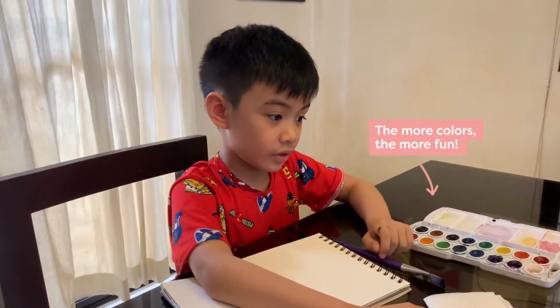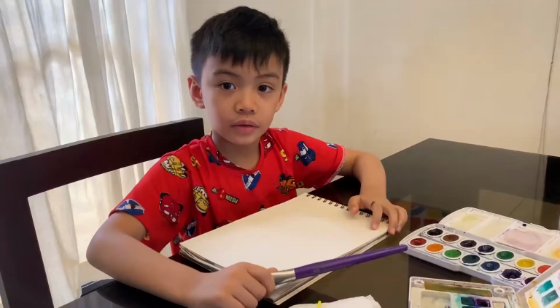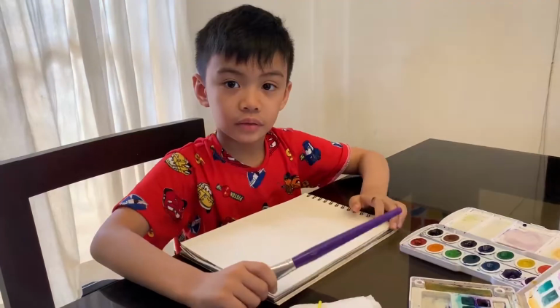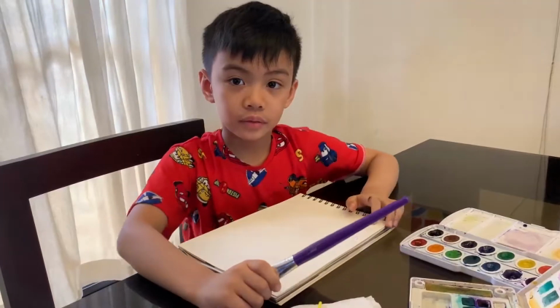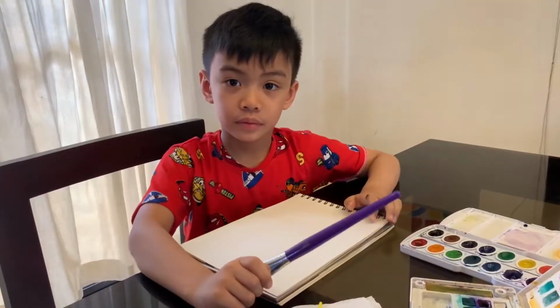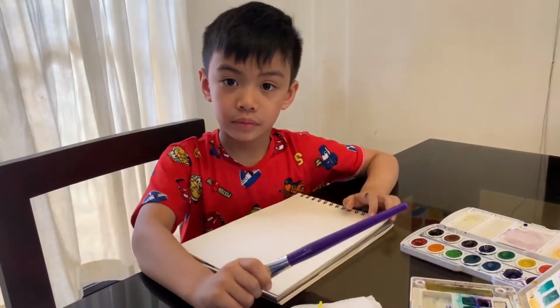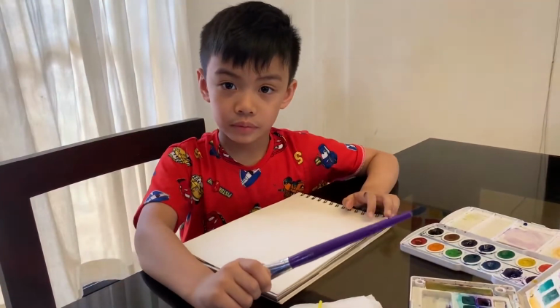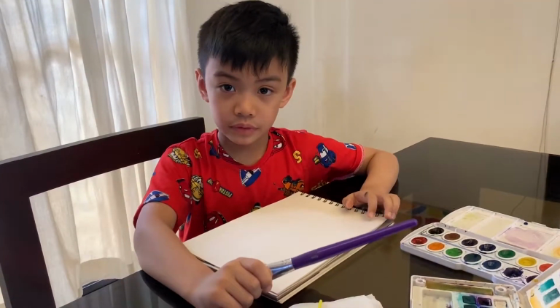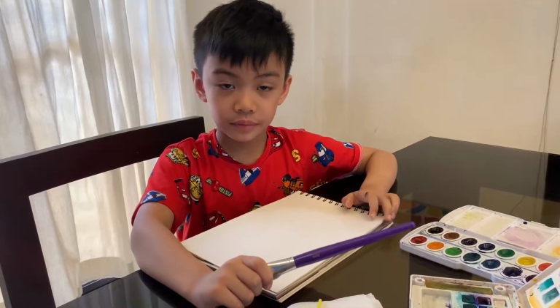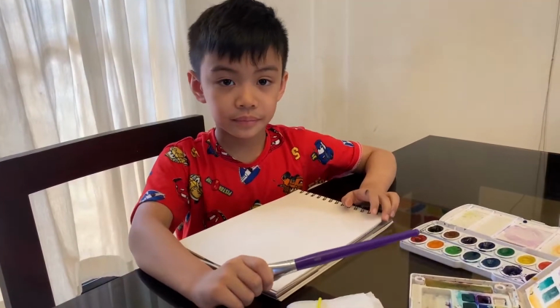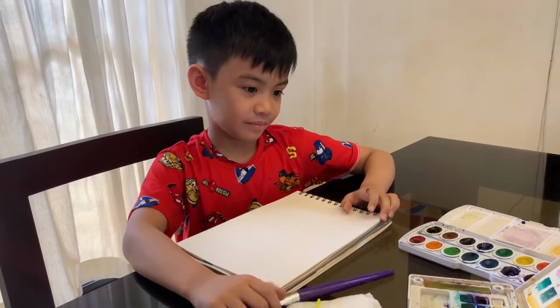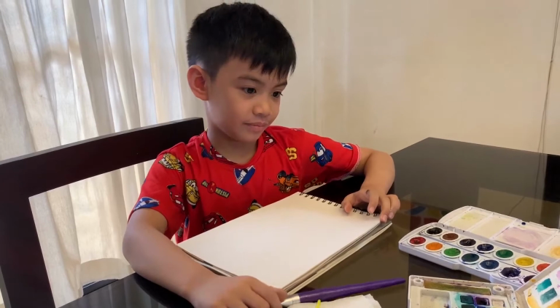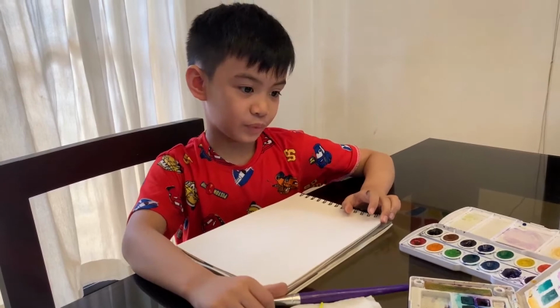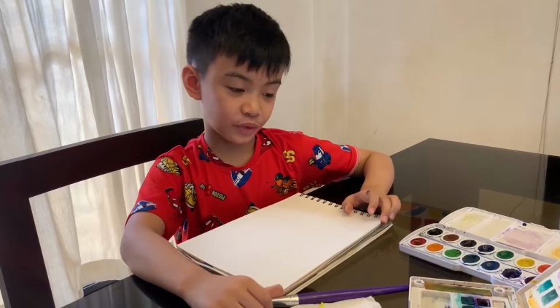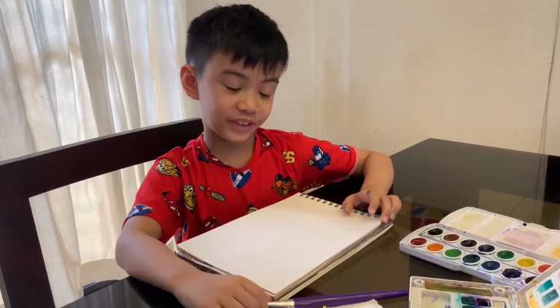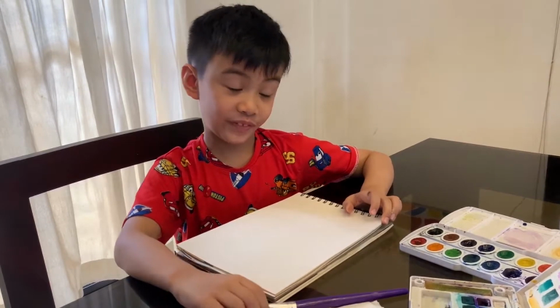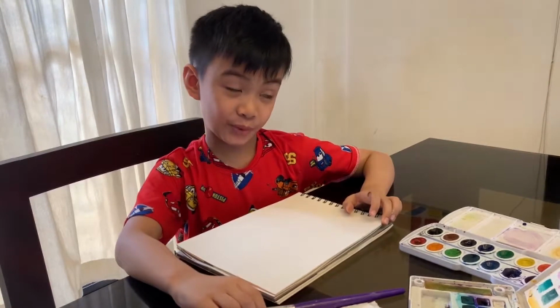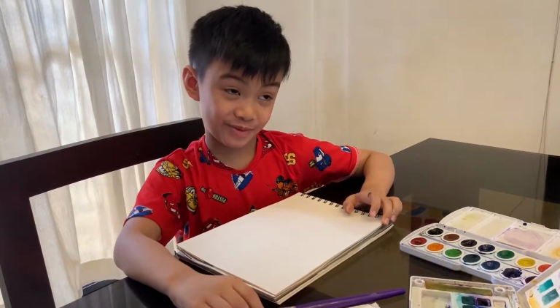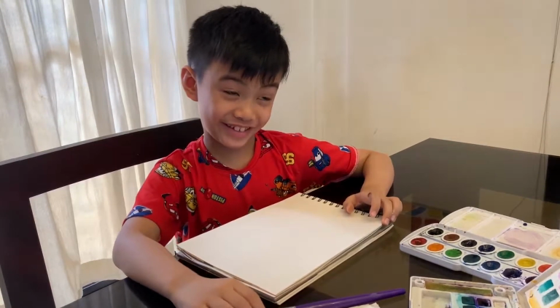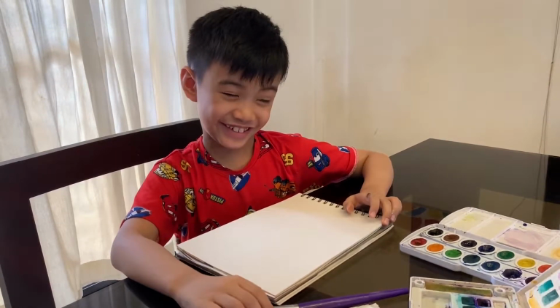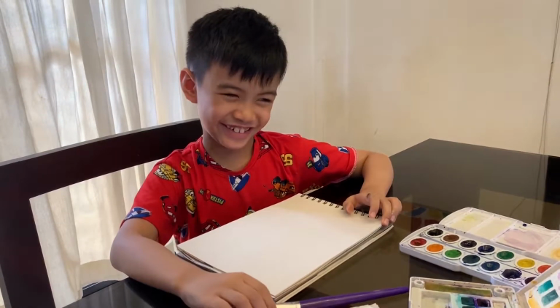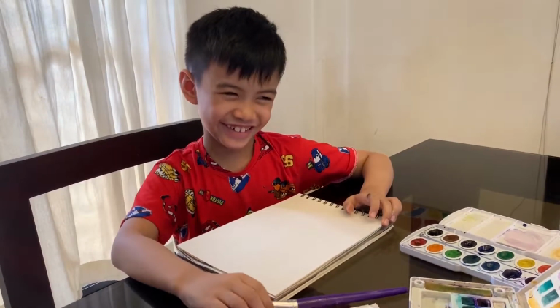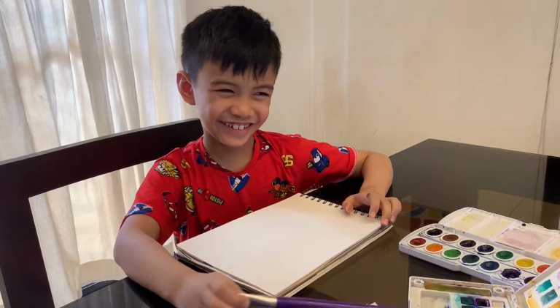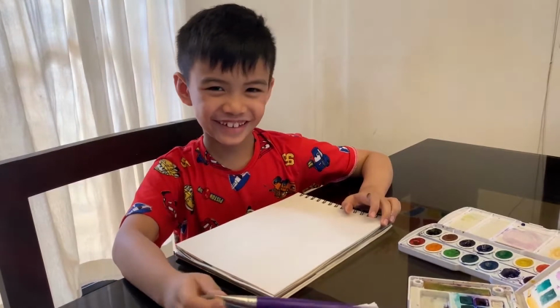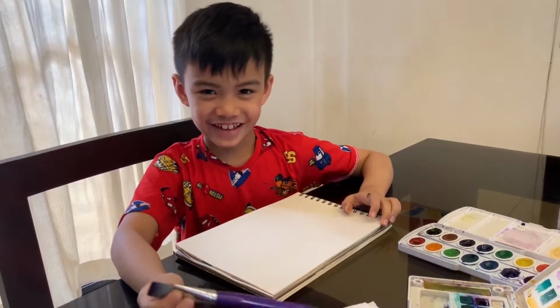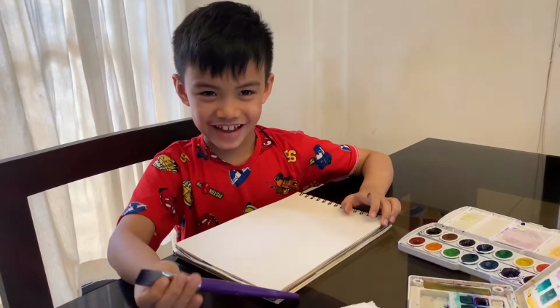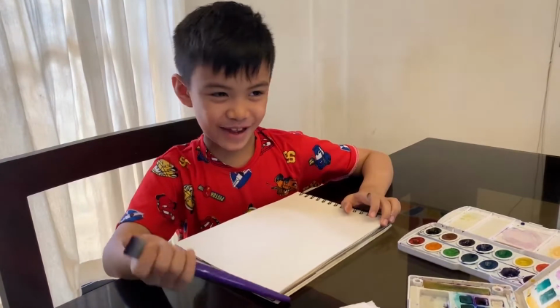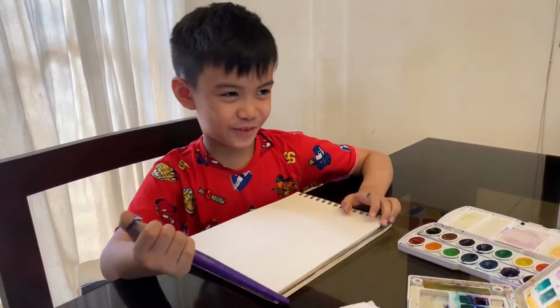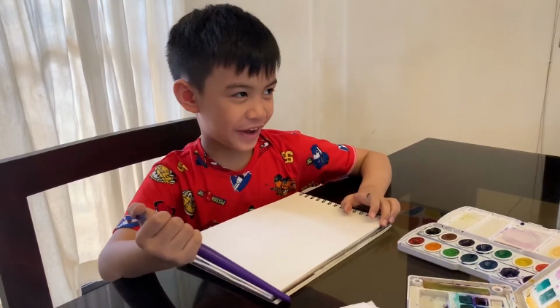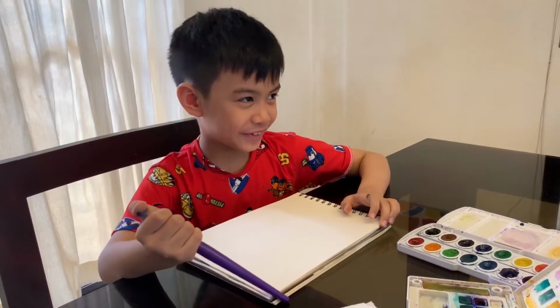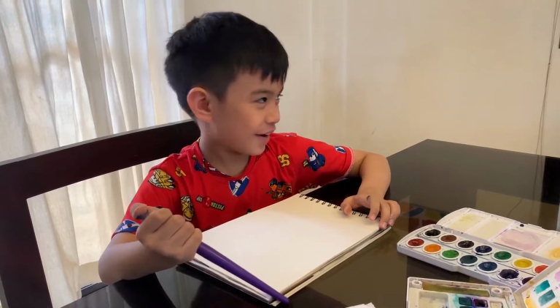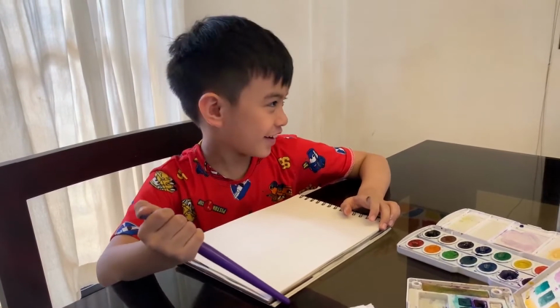Do we know what we're painting? We don't even know what we're painting. Abstract art!